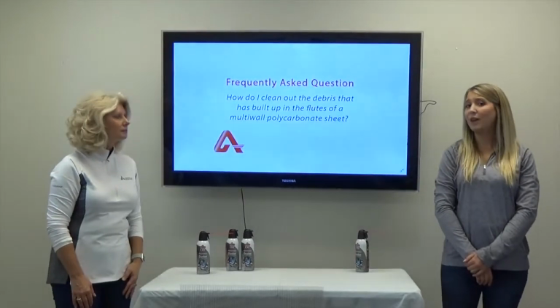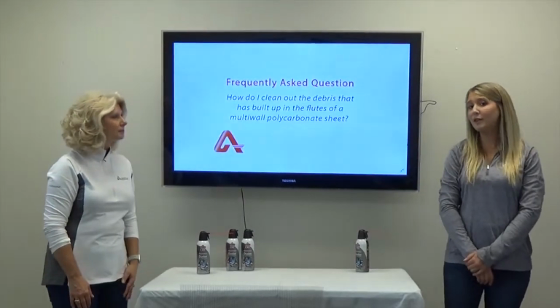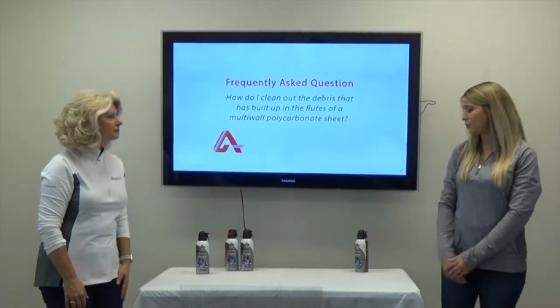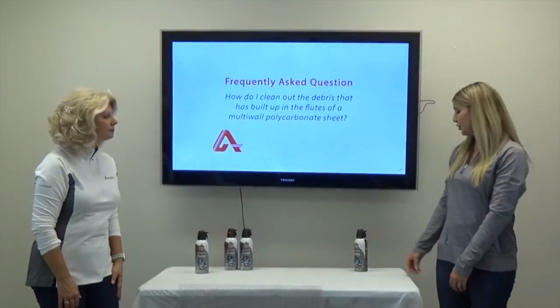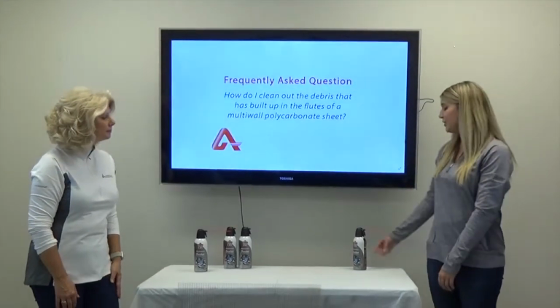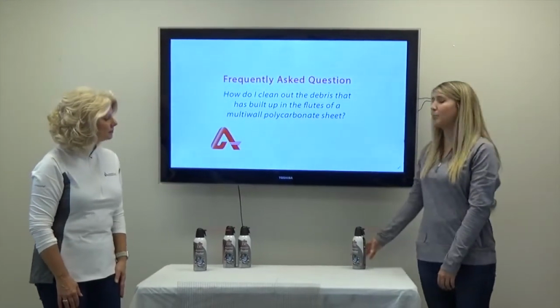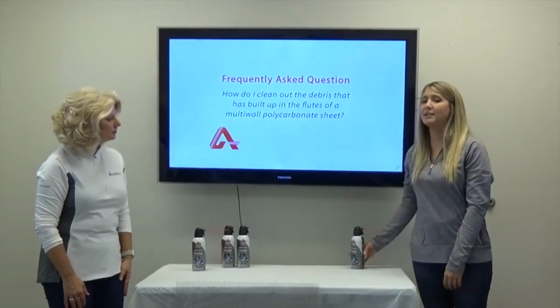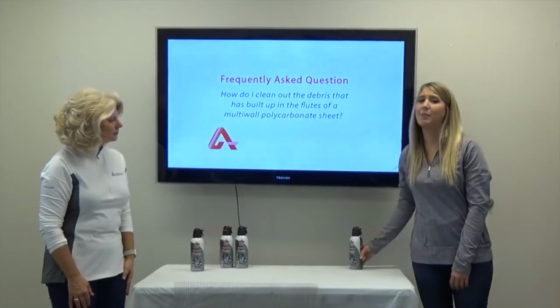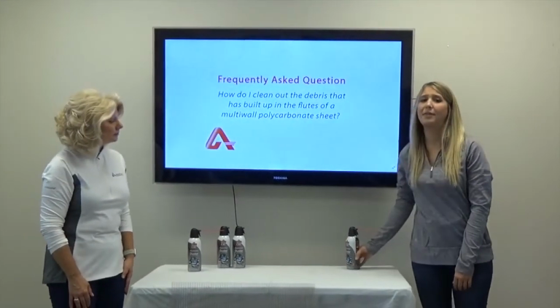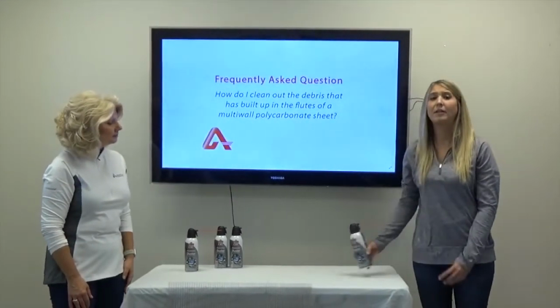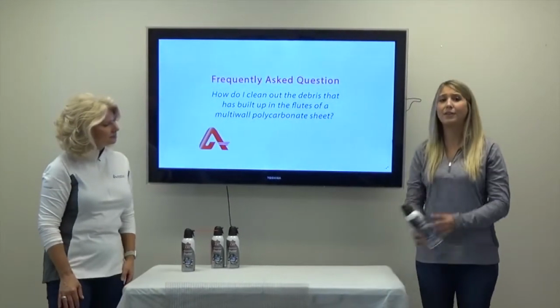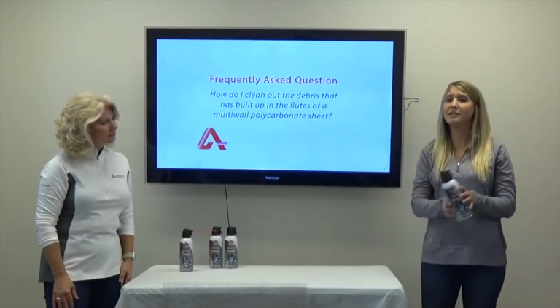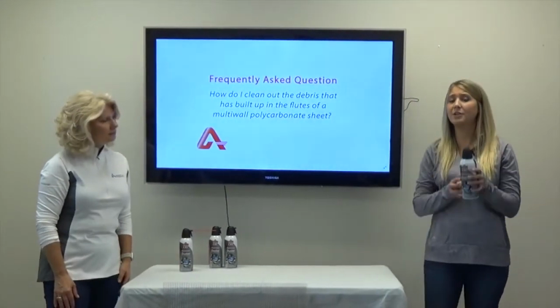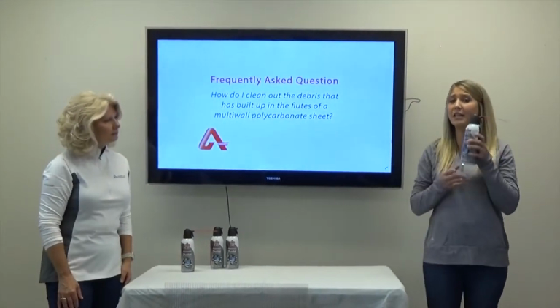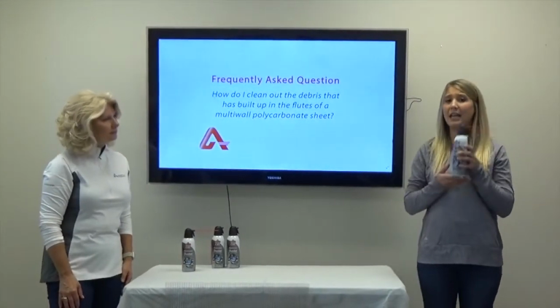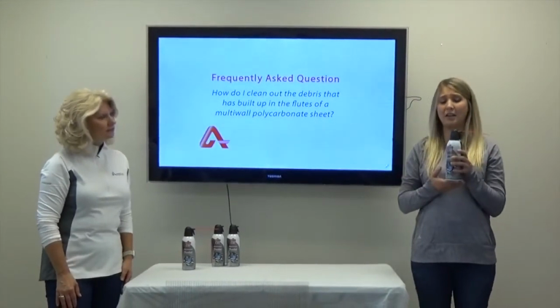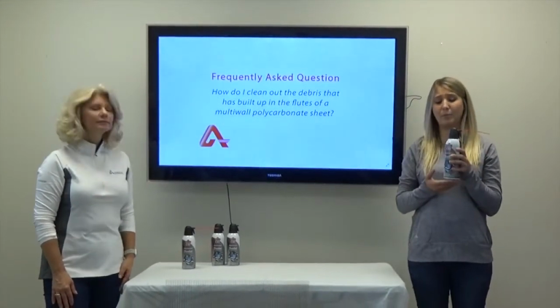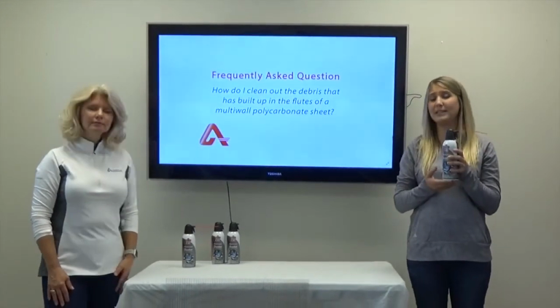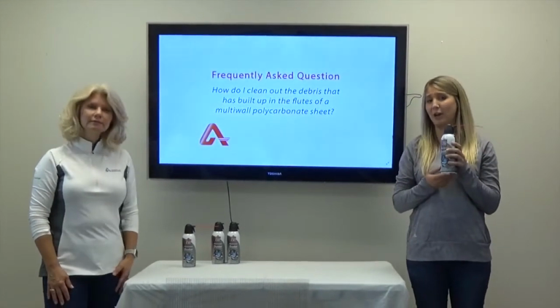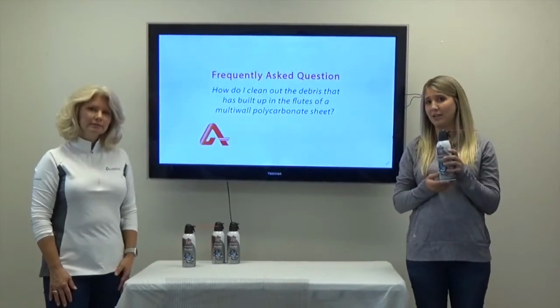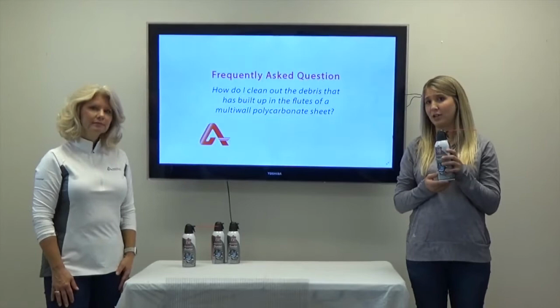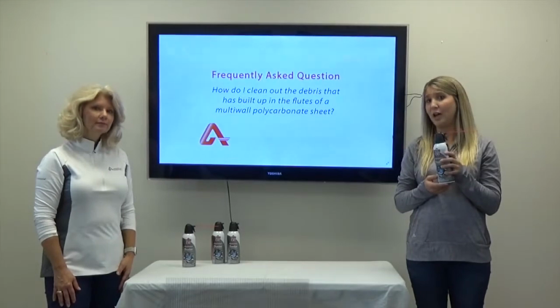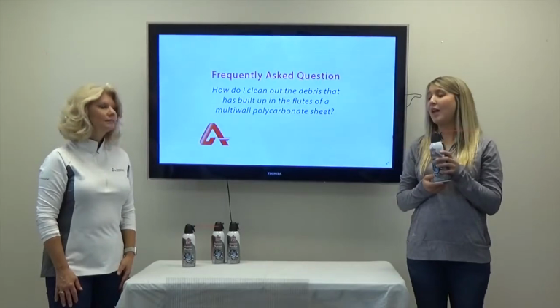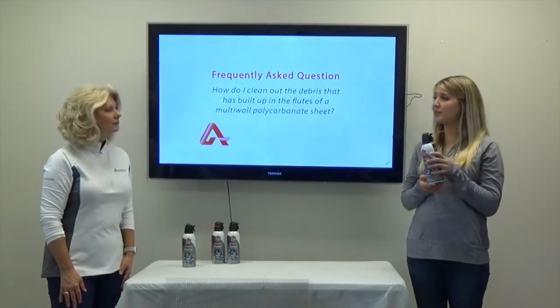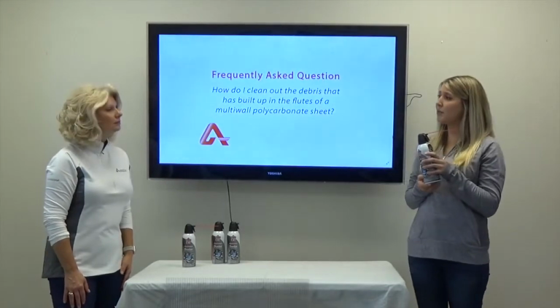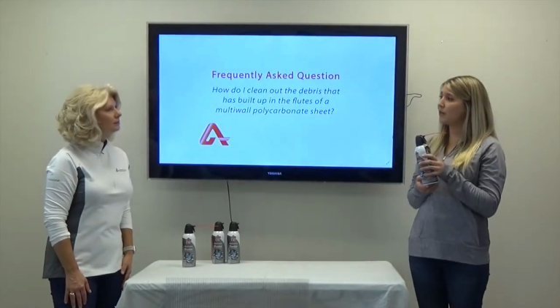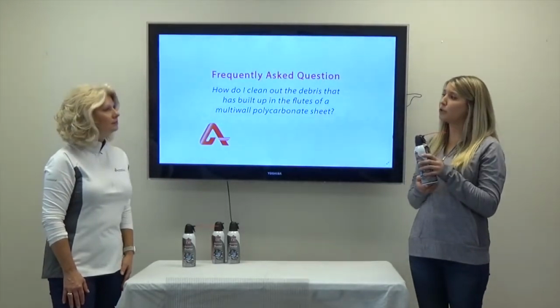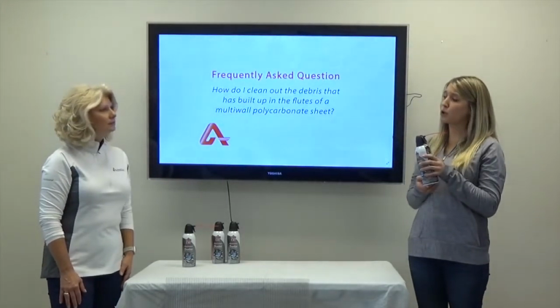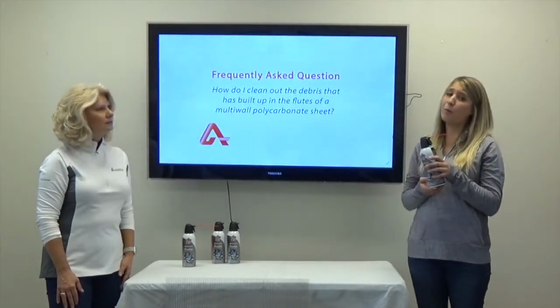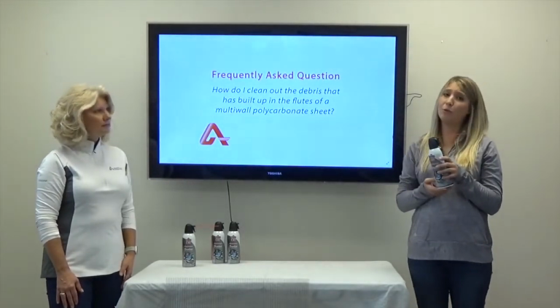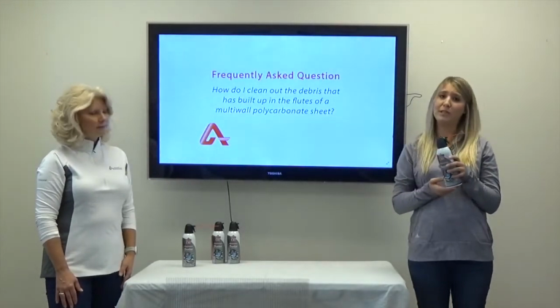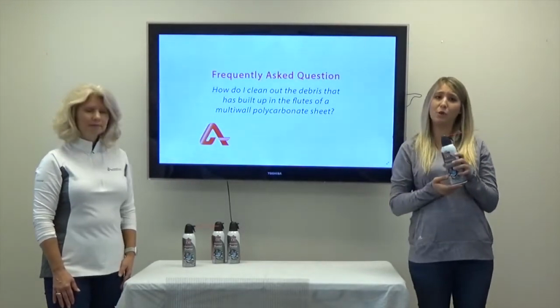First, we'll show you the compressed air method. For this, you're going to need a can of compressed air duster. This can be found at your local home improvement store.